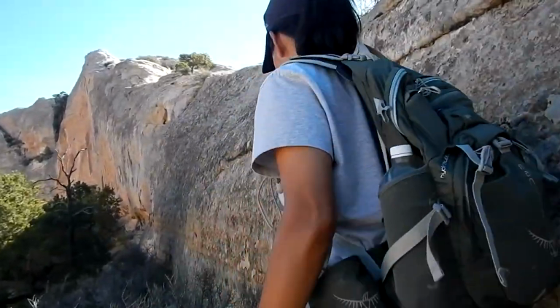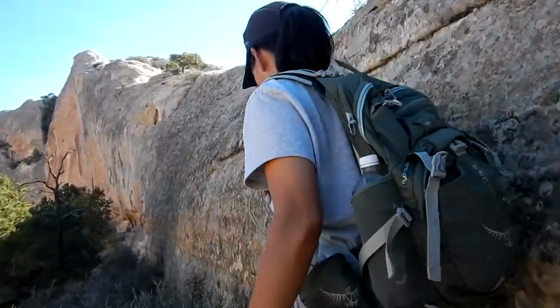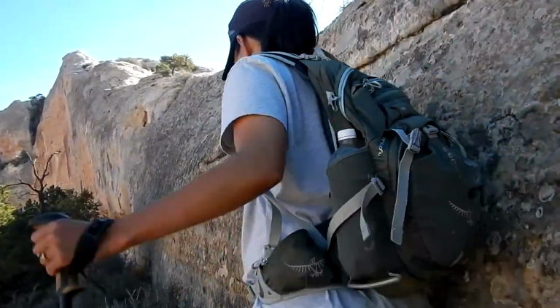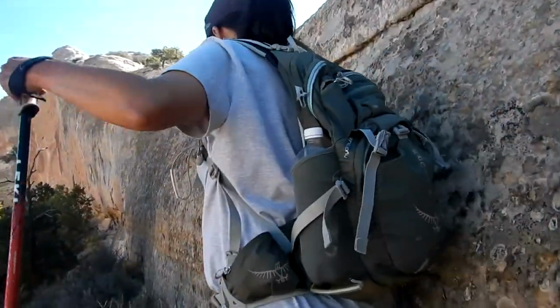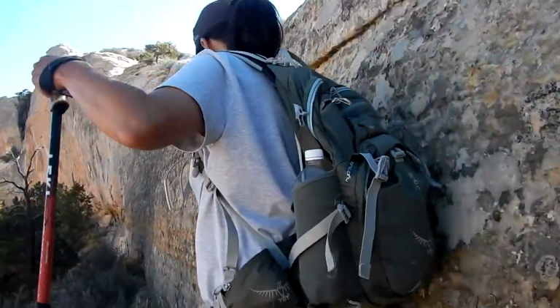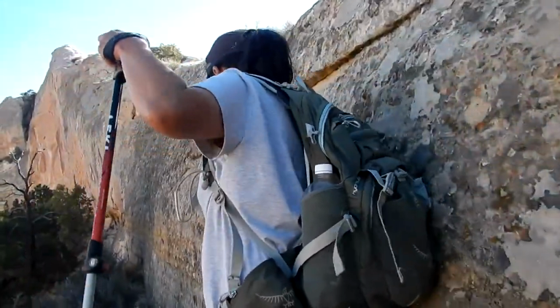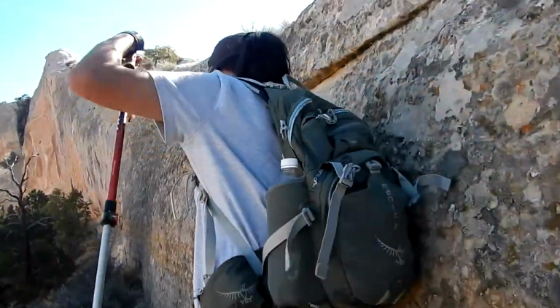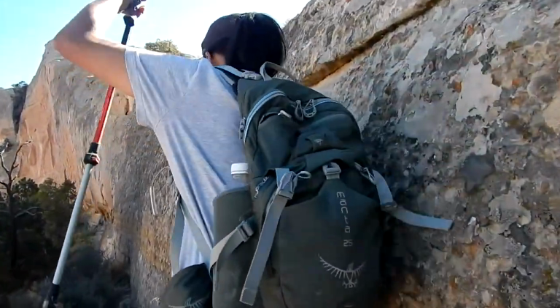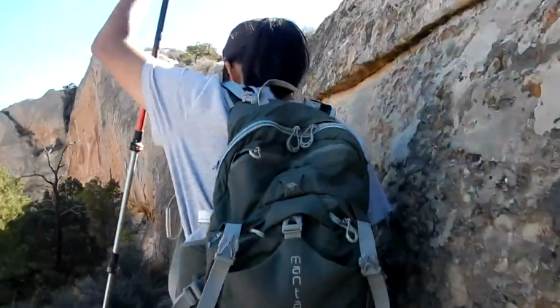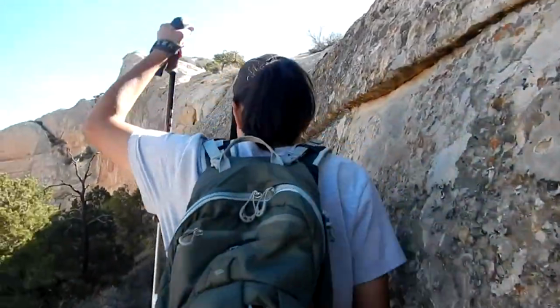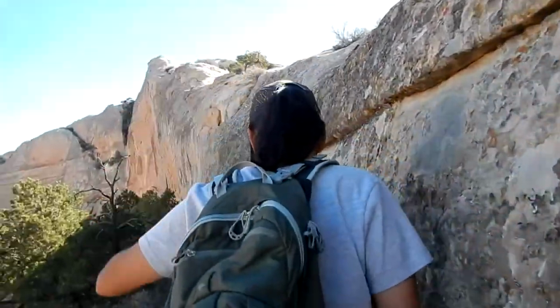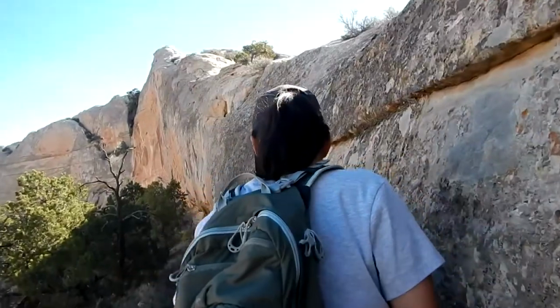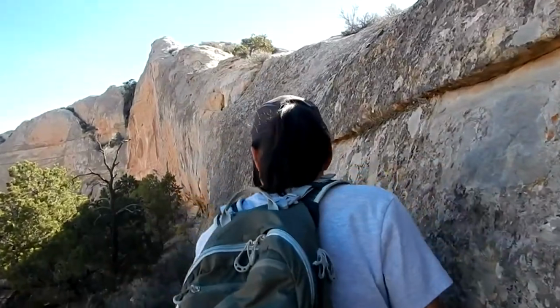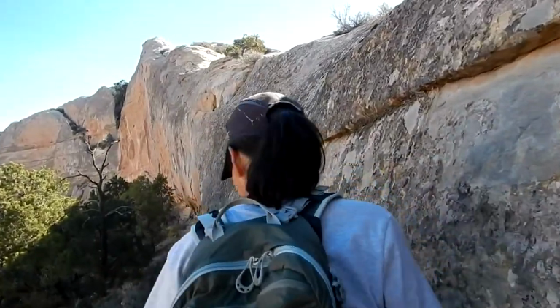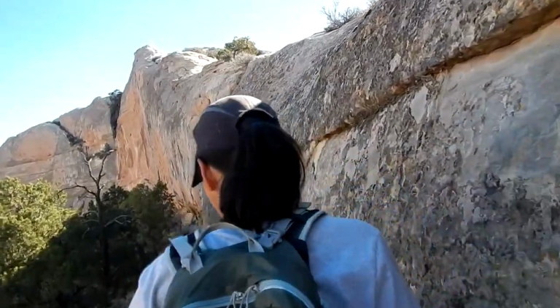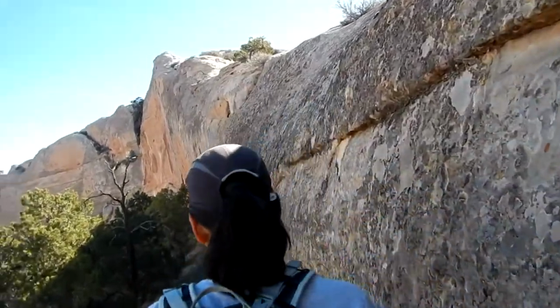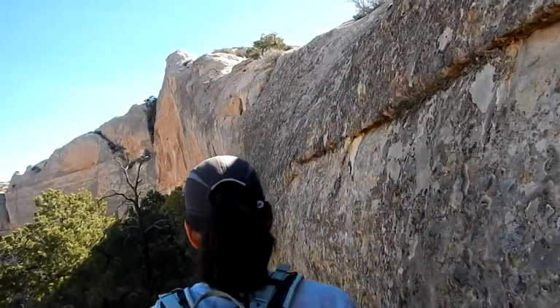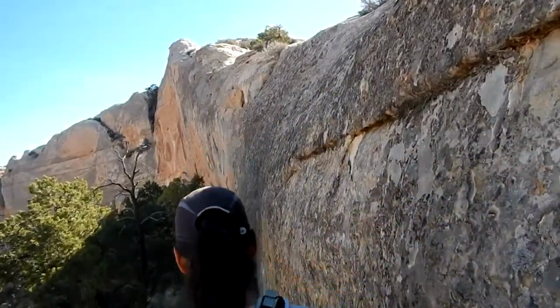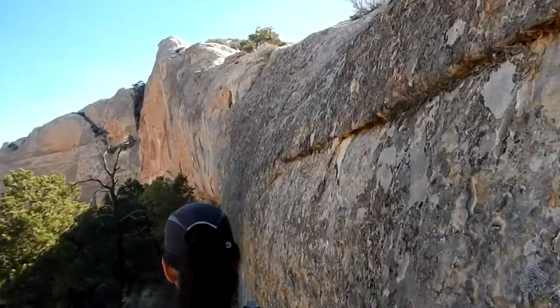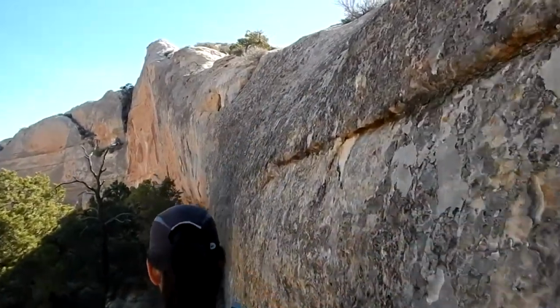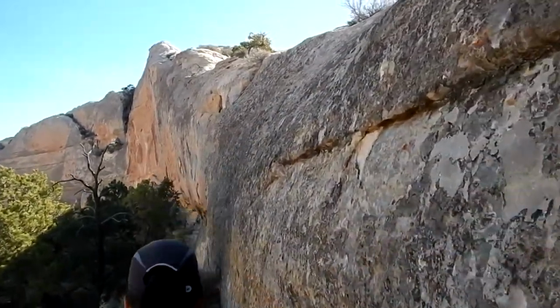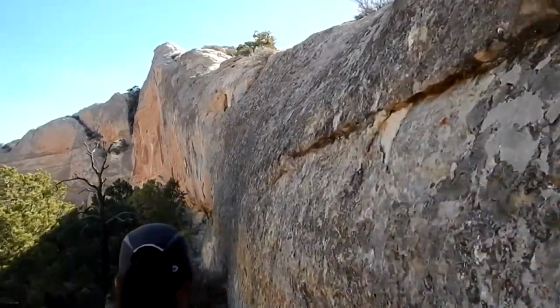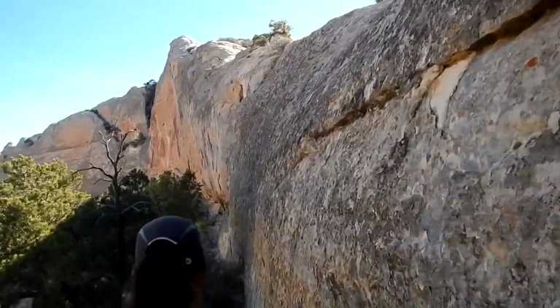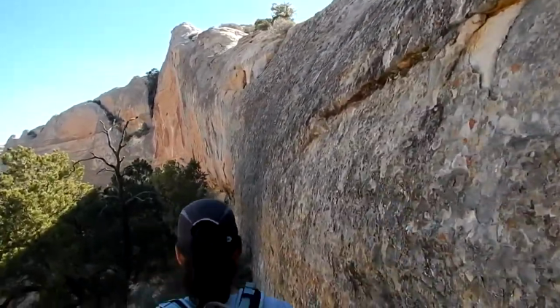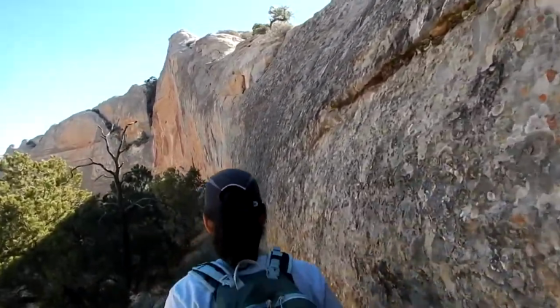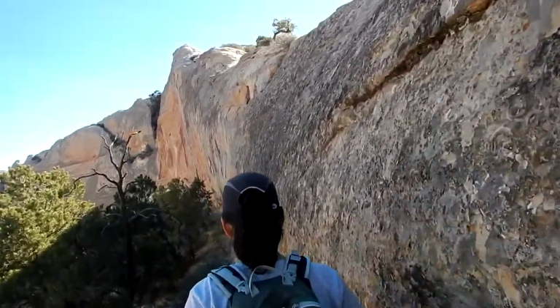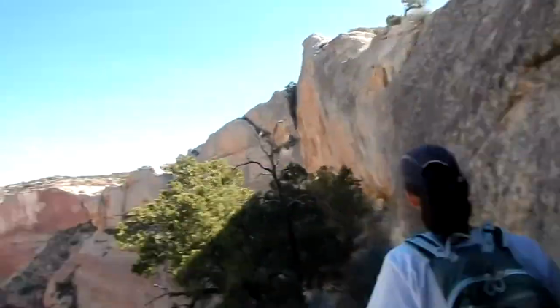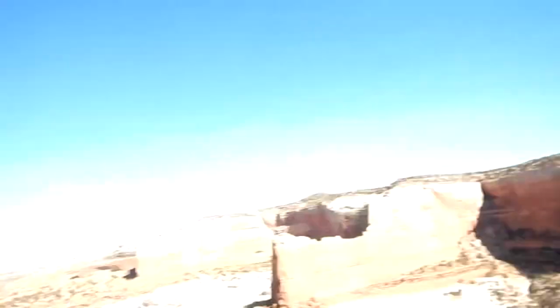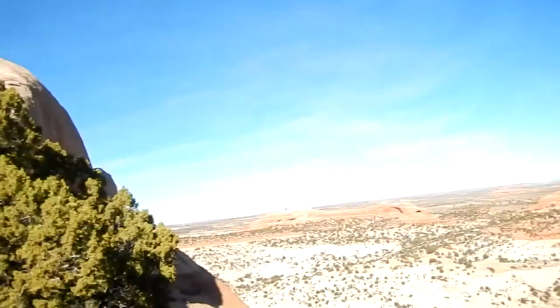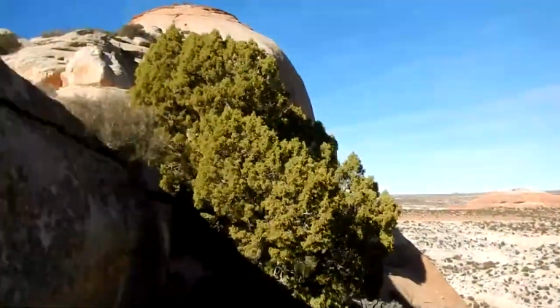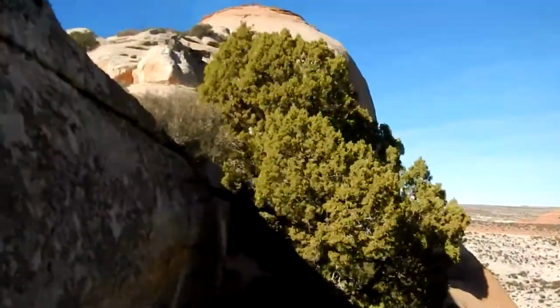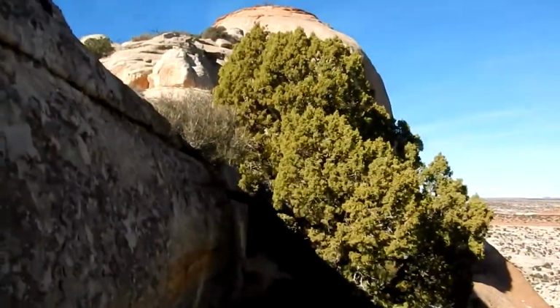We made it down a little wall here, thanks to the pine tree. He's a good little tree.